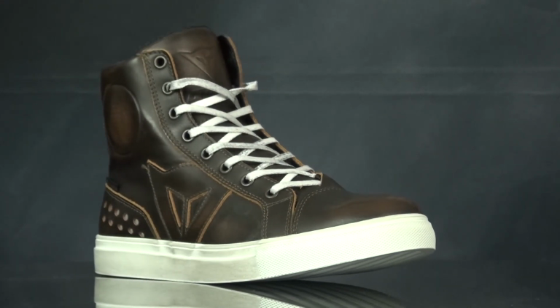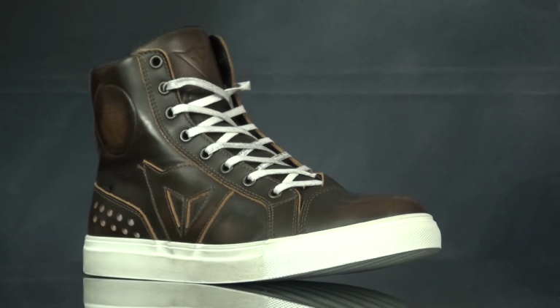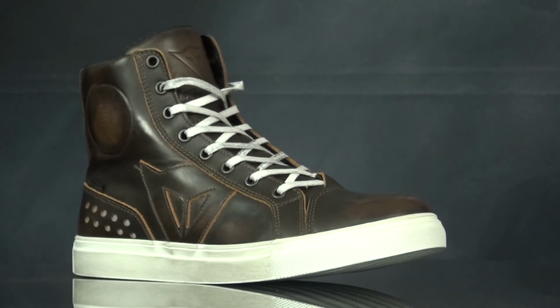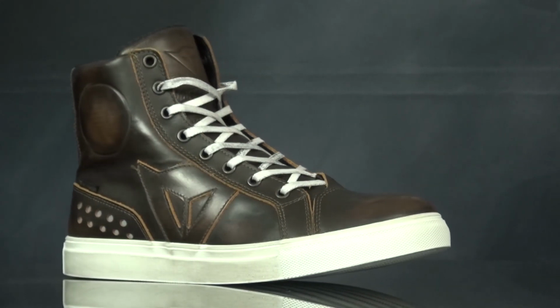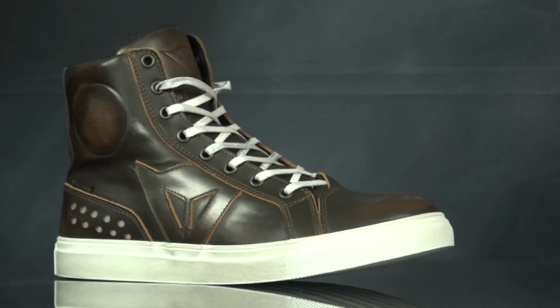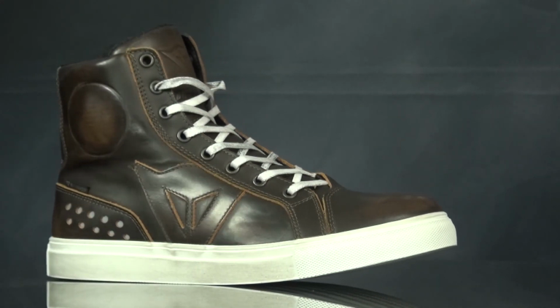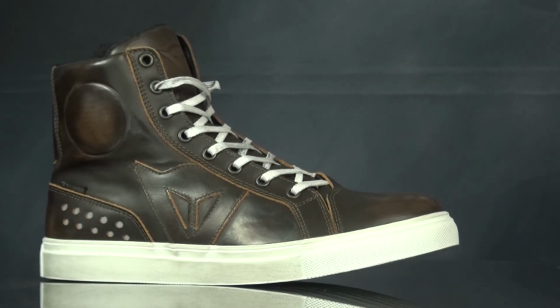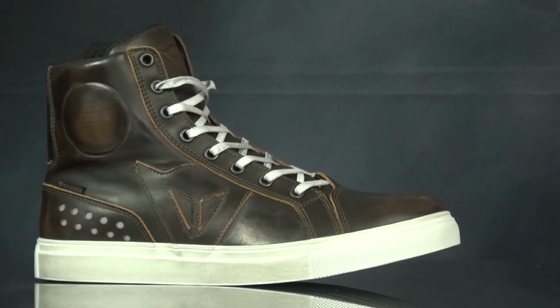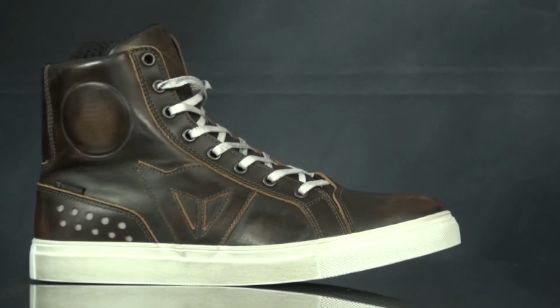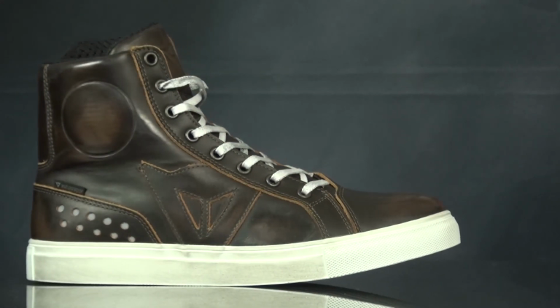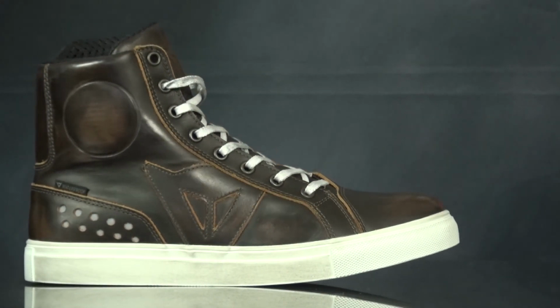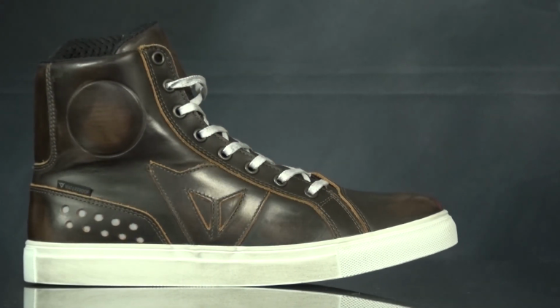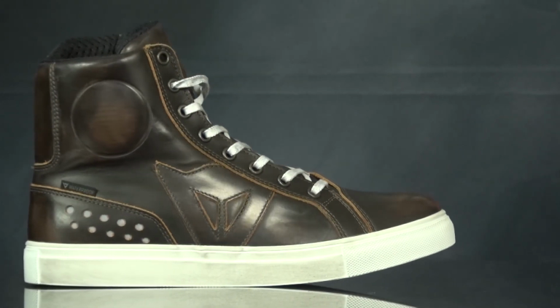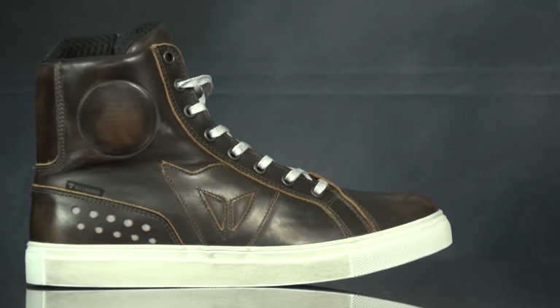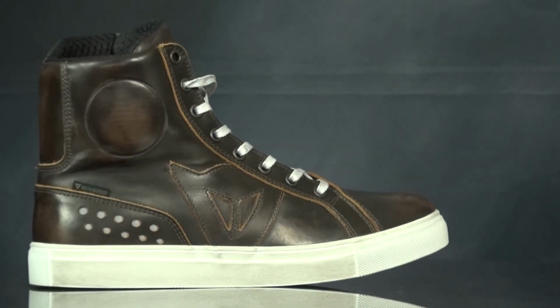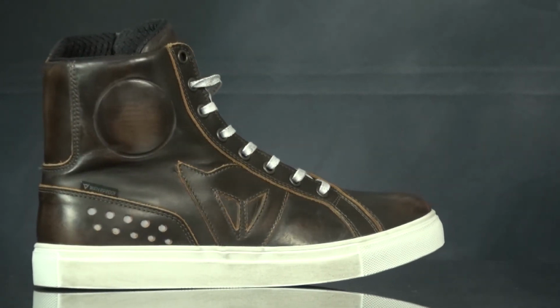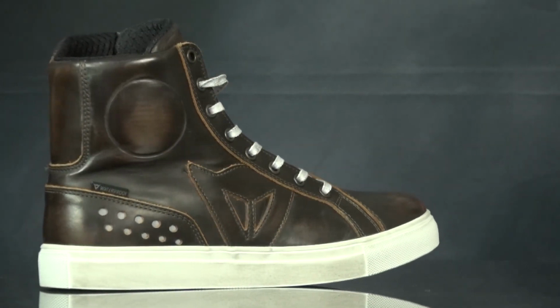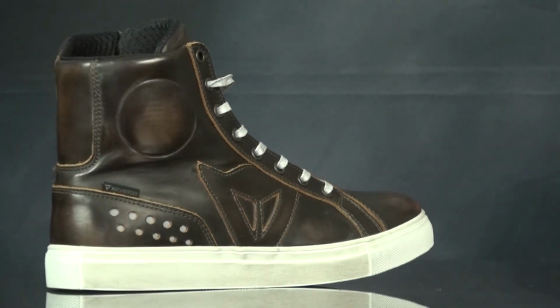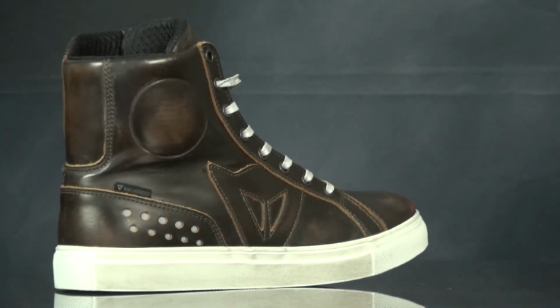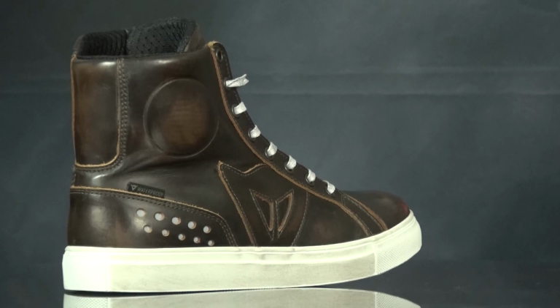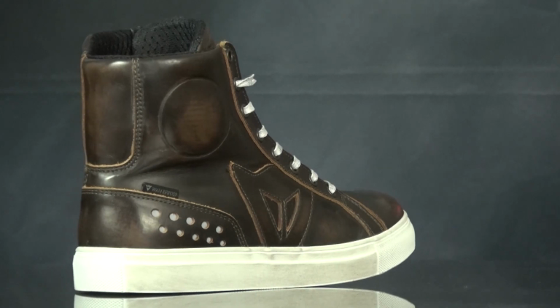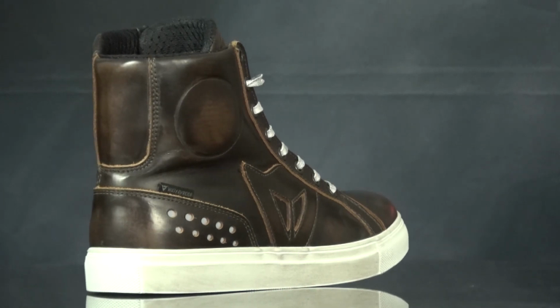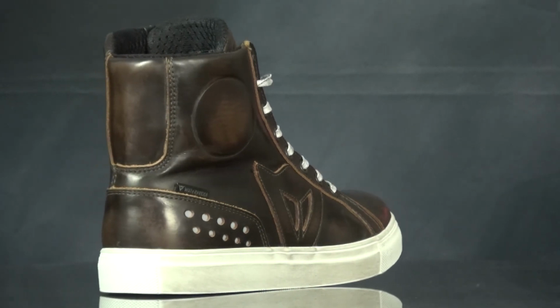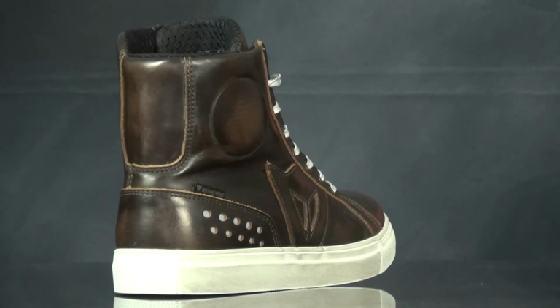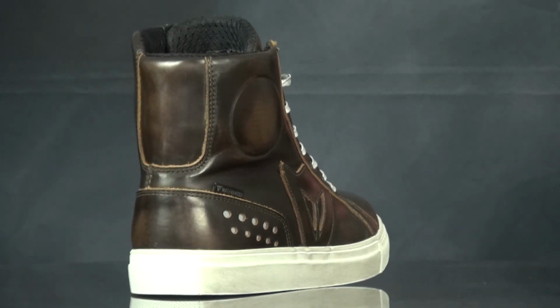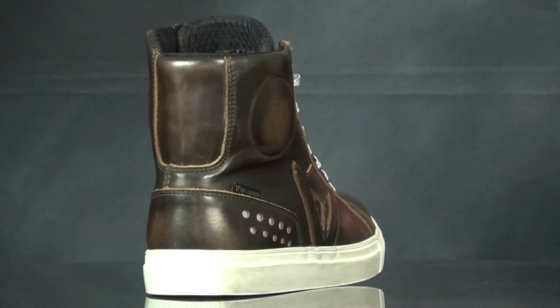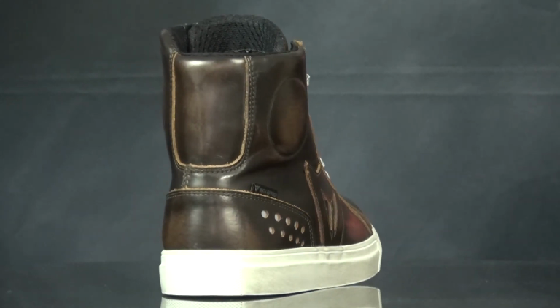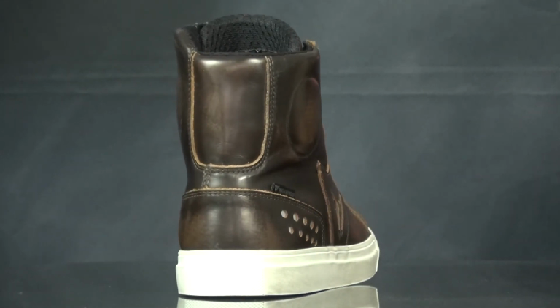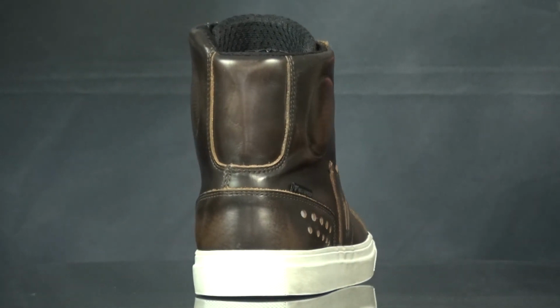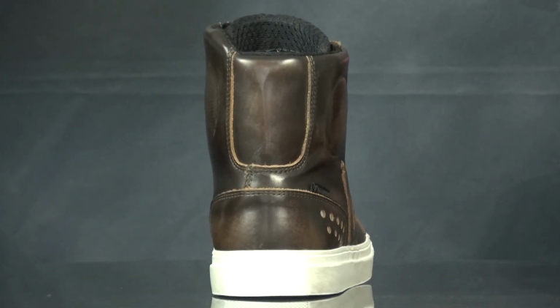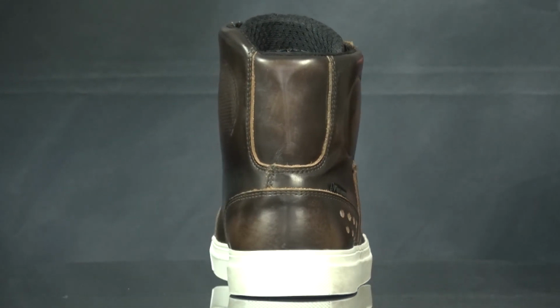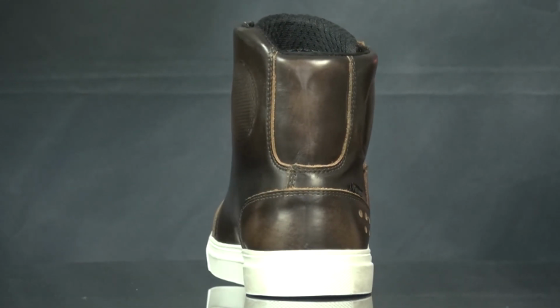The shoe also comes in sizes 39 to 46 and, like most Dainese gear, will have a narrower fit — so wider-footed people, beware.